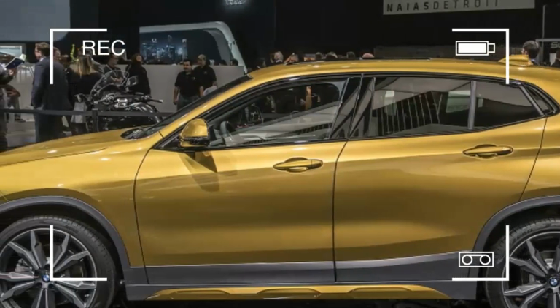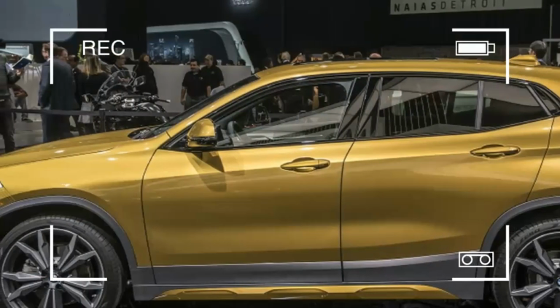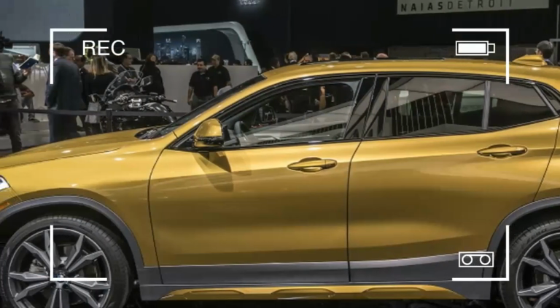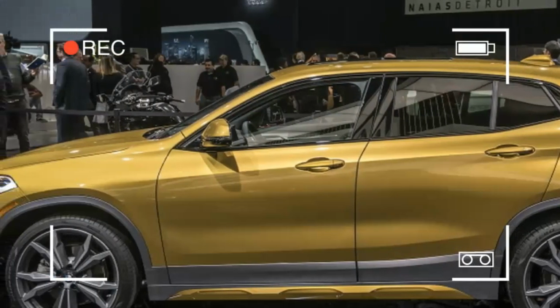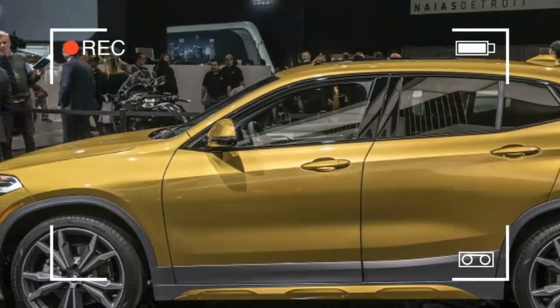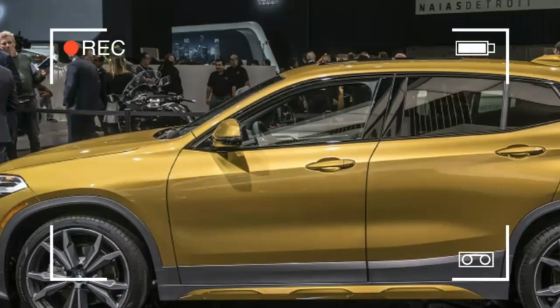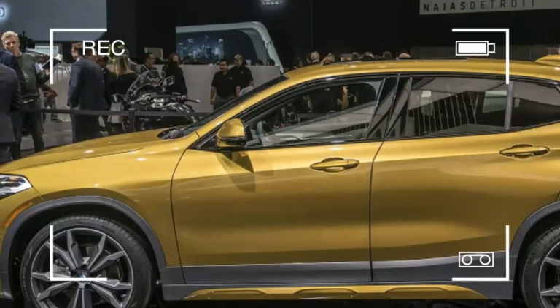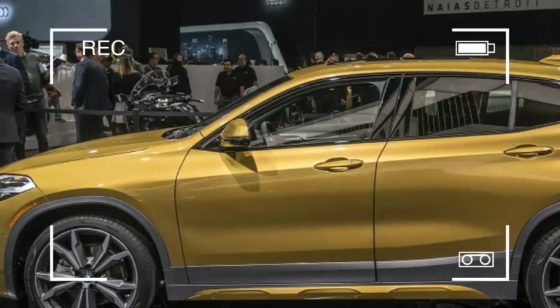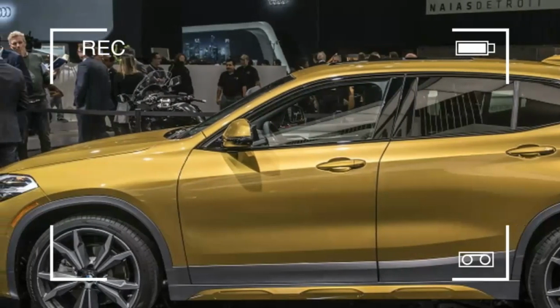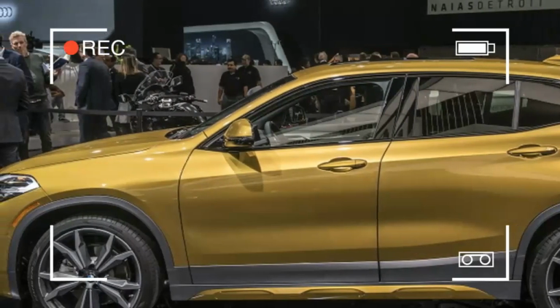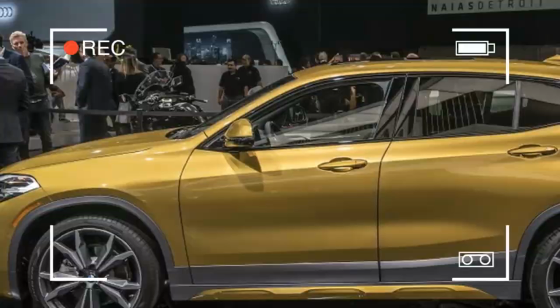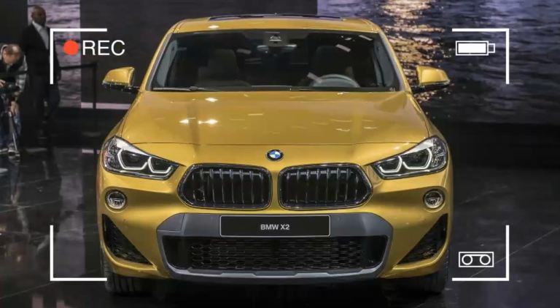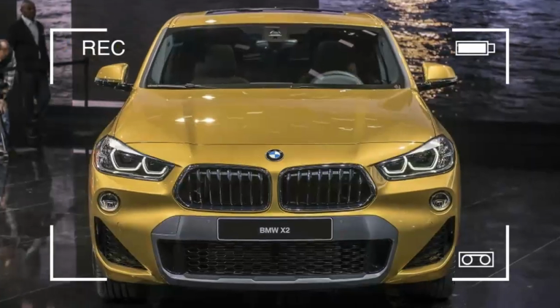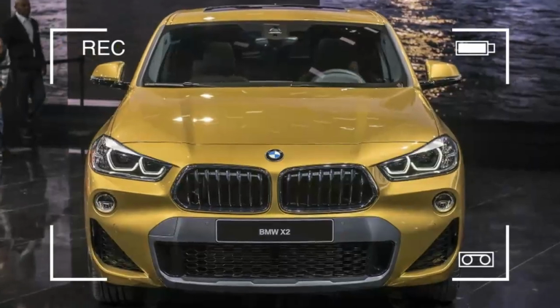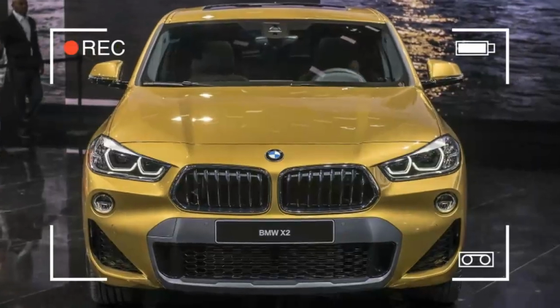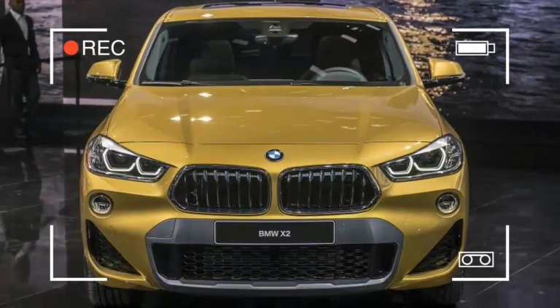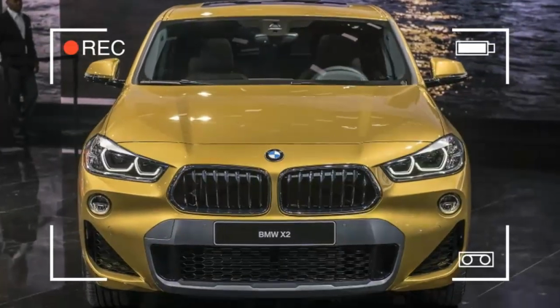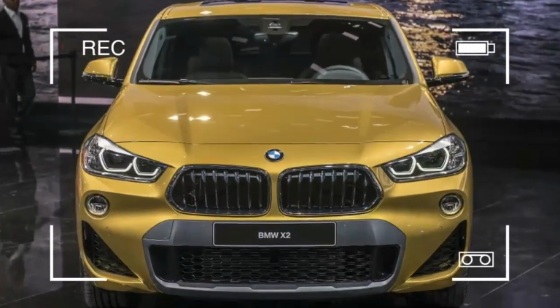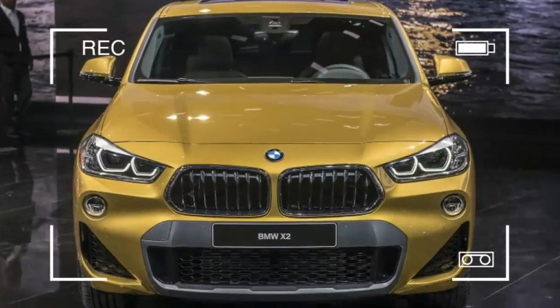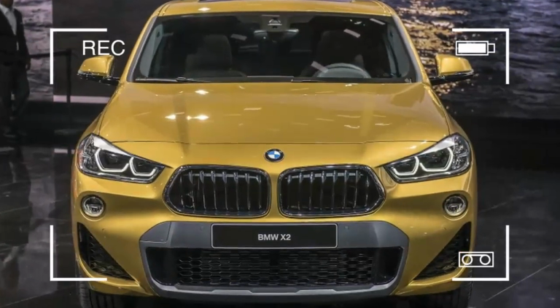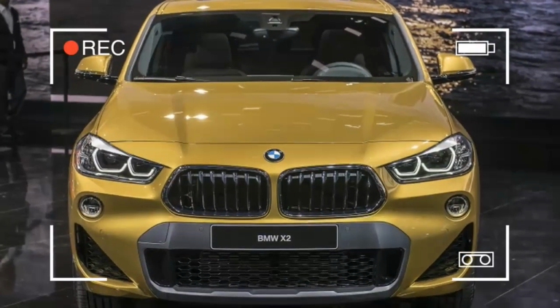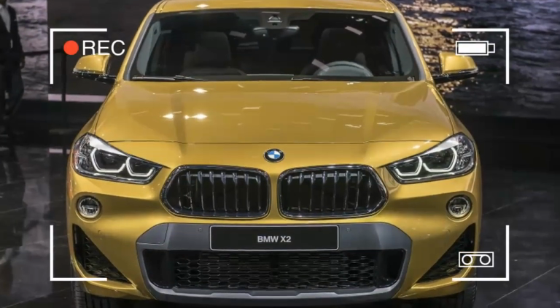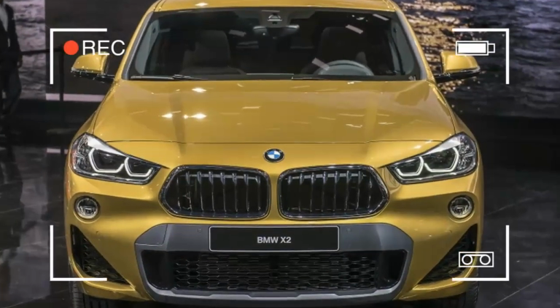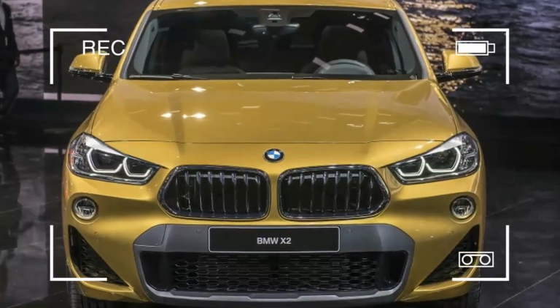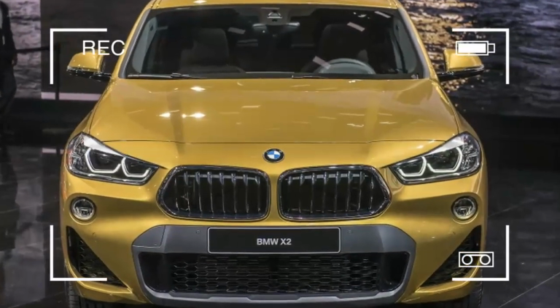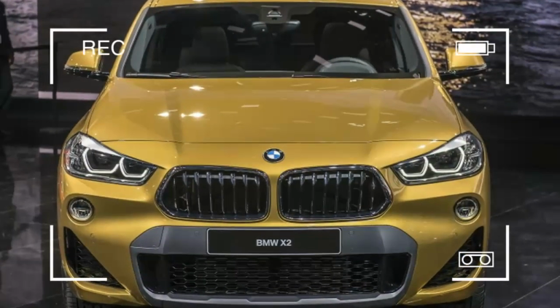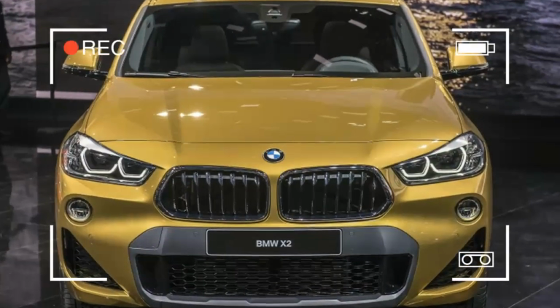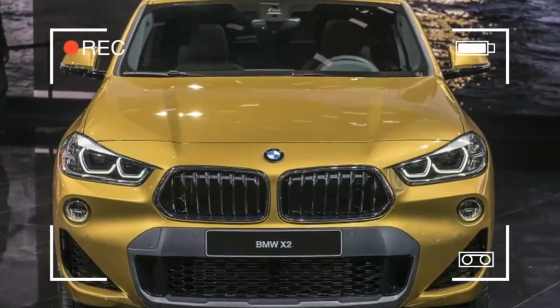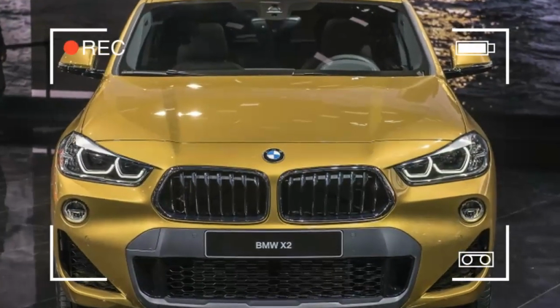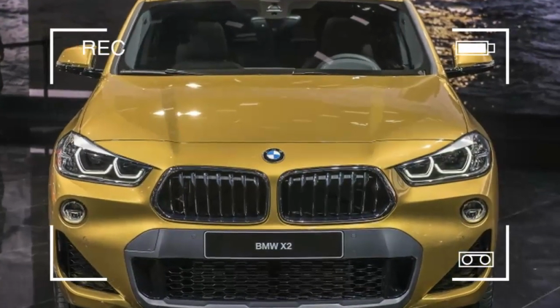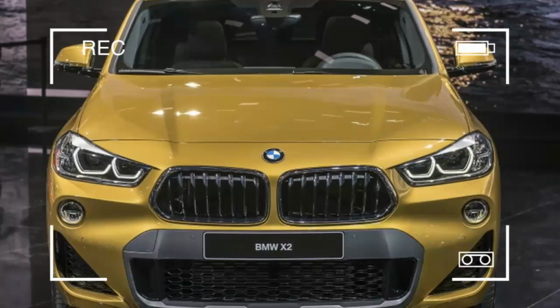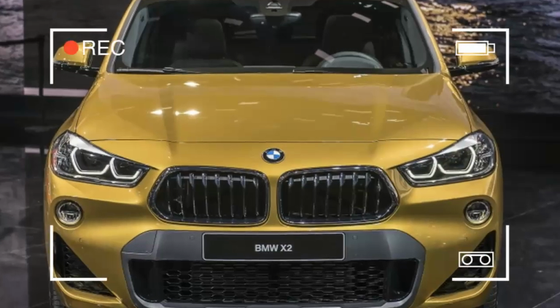Pricing and fuel efficiency figures for the BMW X2 will be announced later.